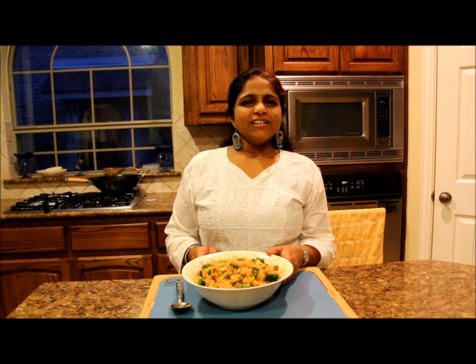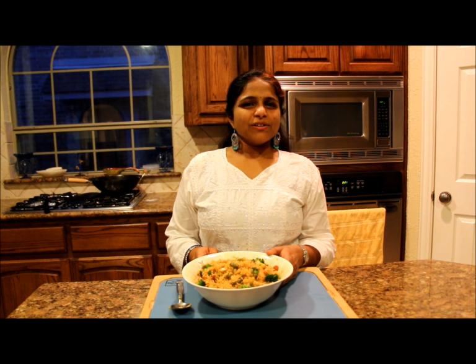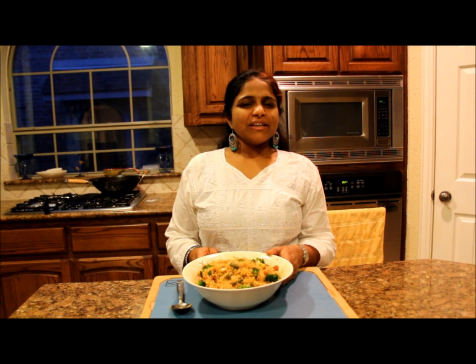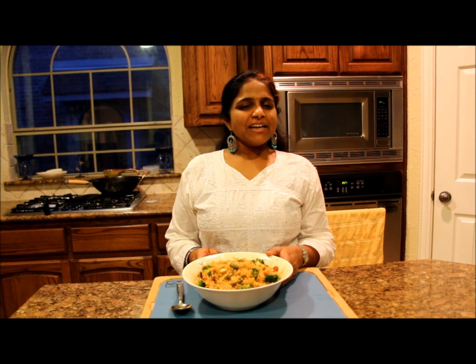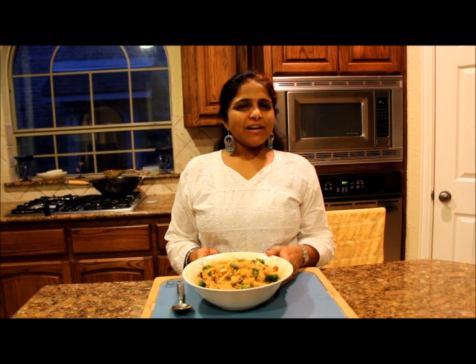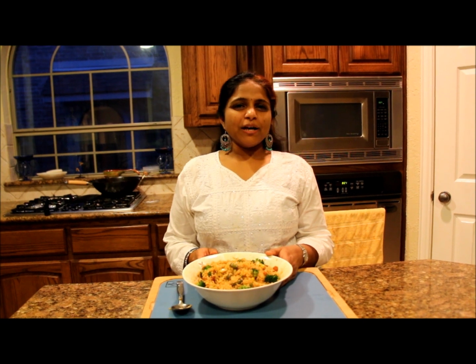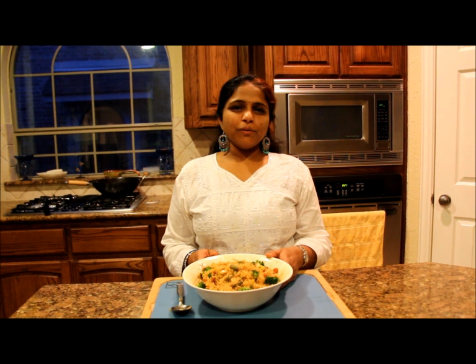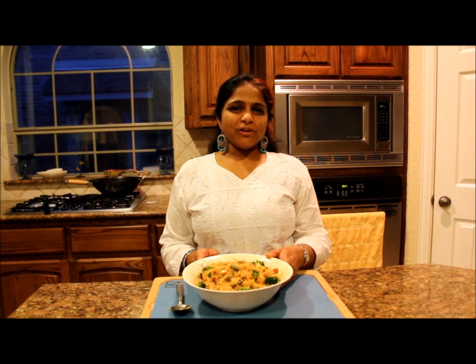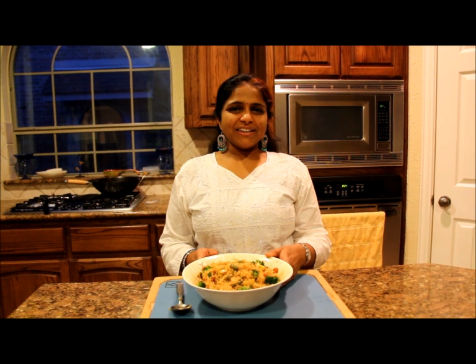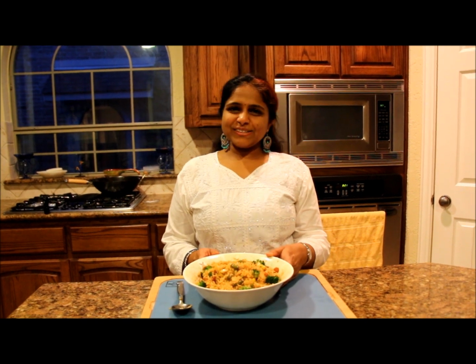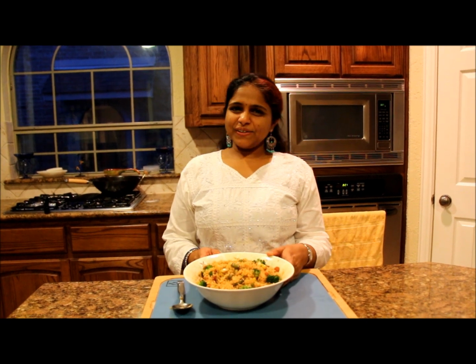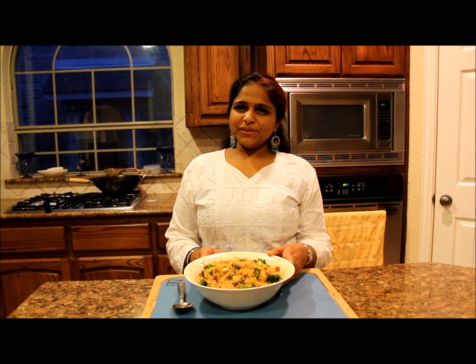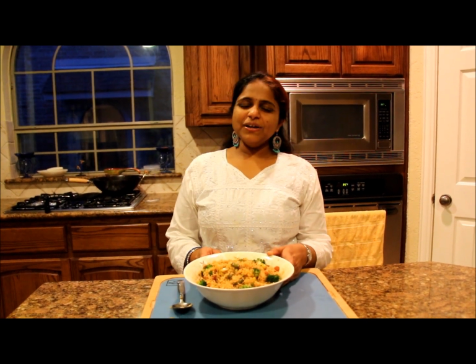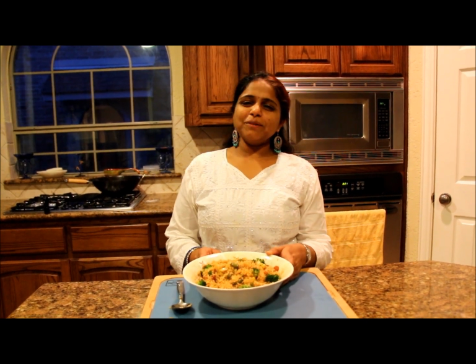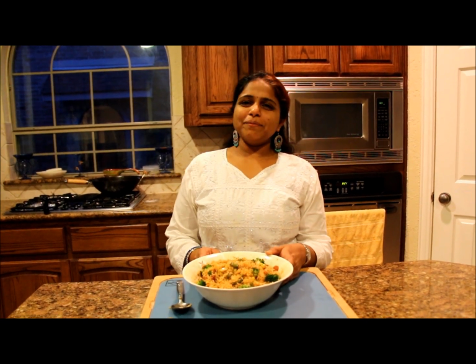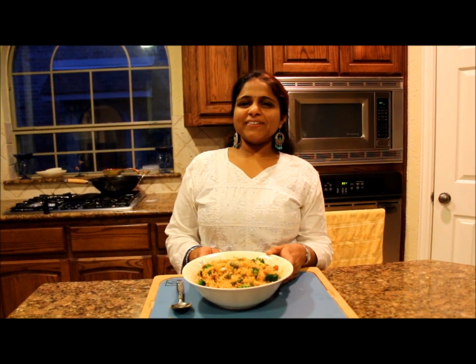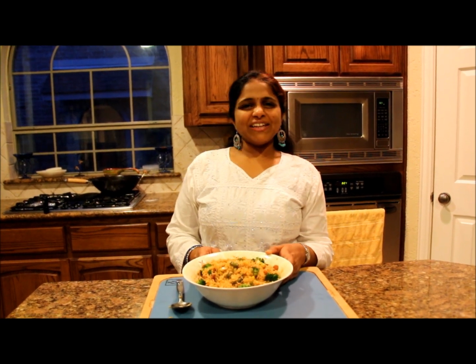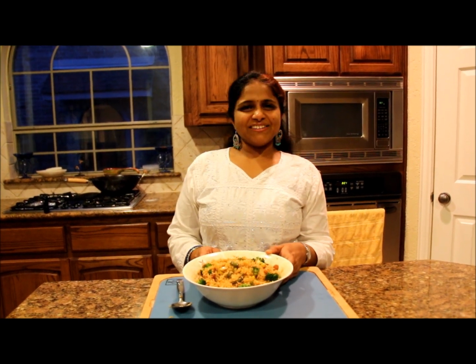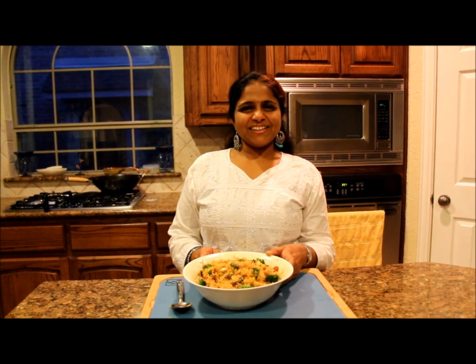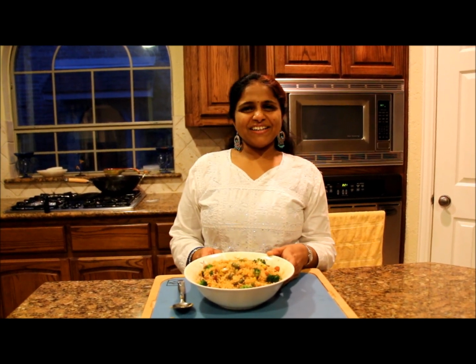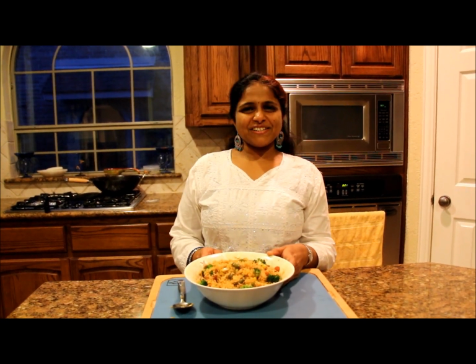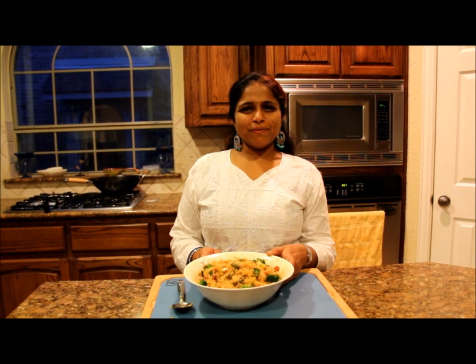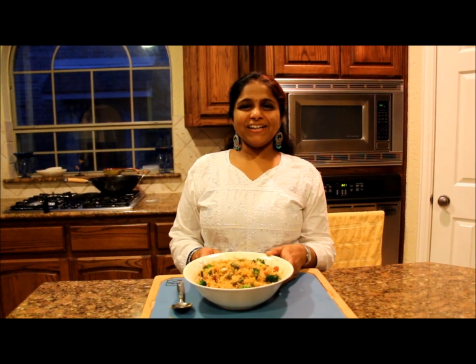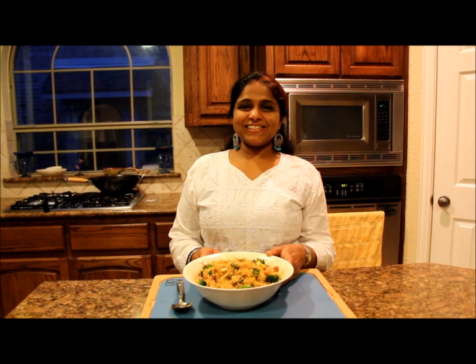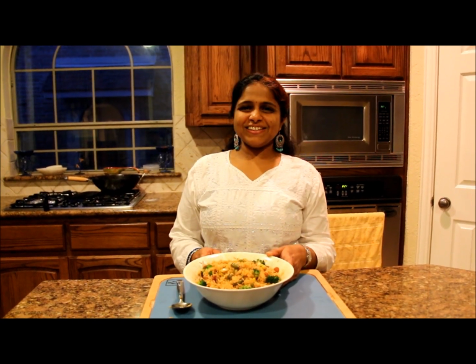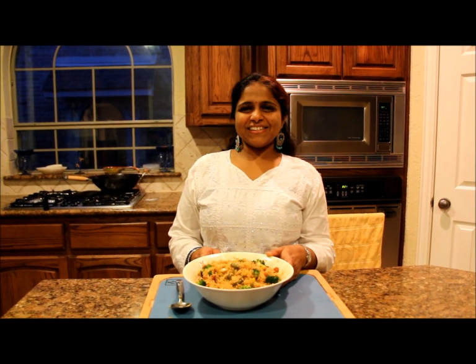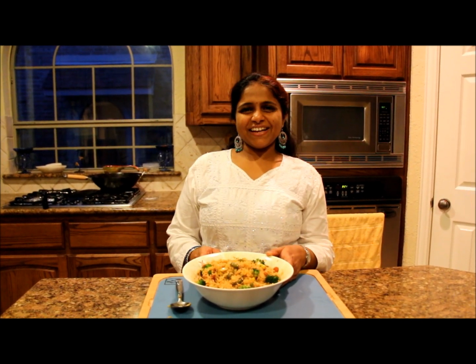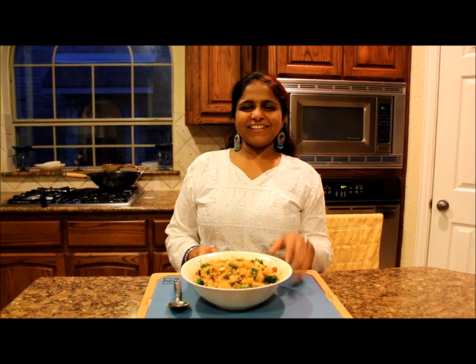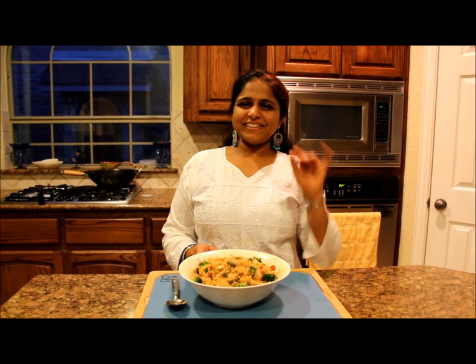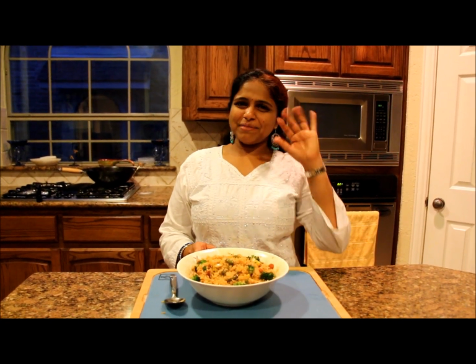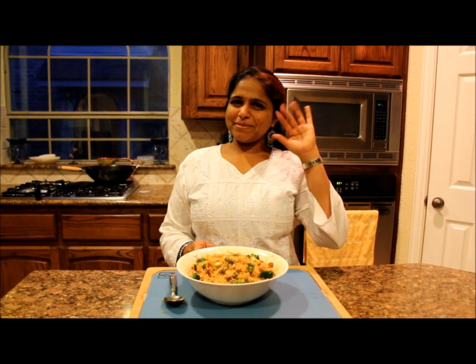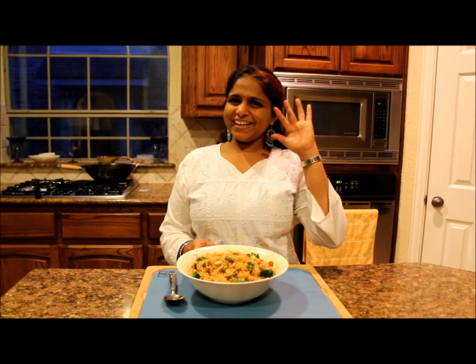I hope you liked this video. I'll be back with another great recipe. Until then, take care and bye bye!